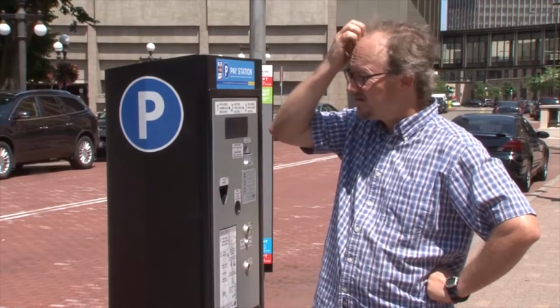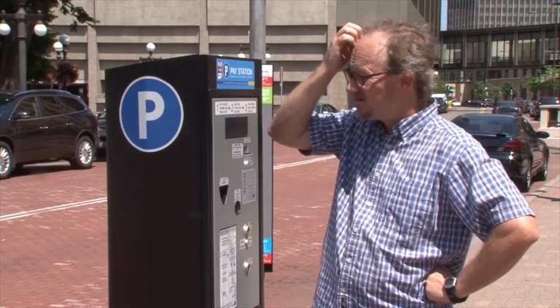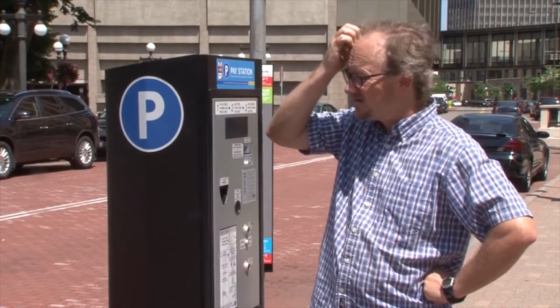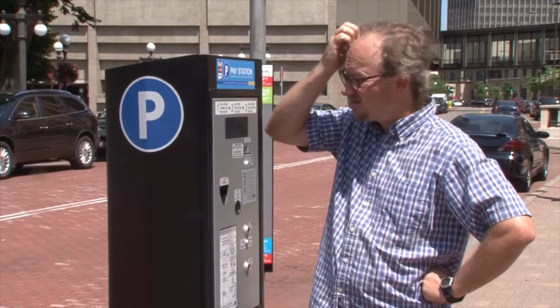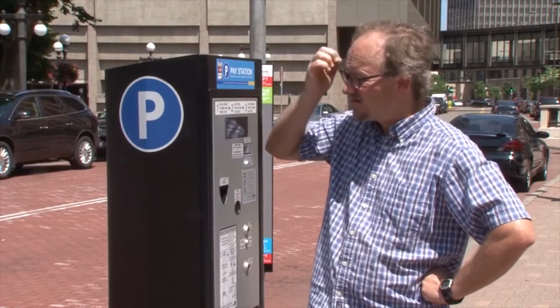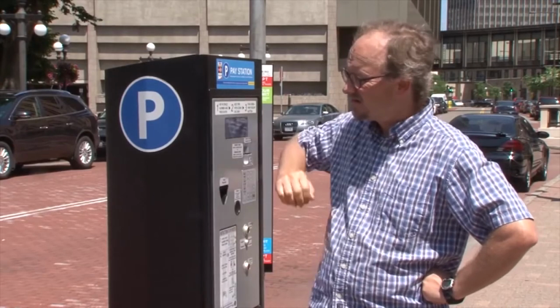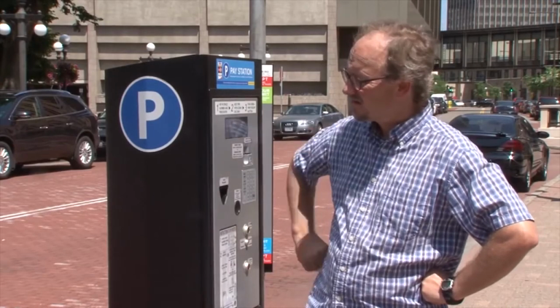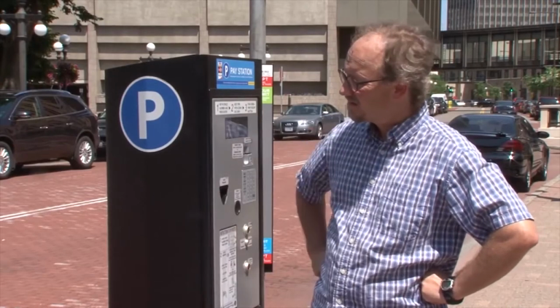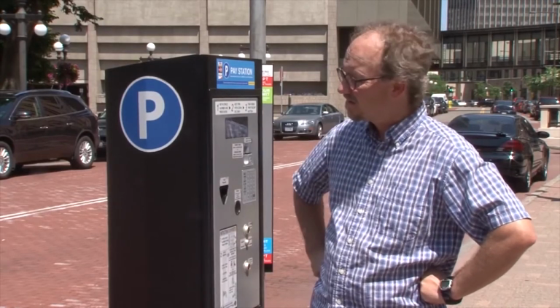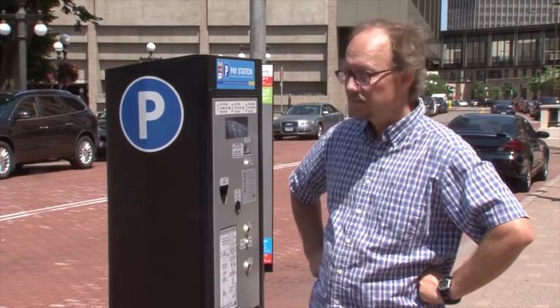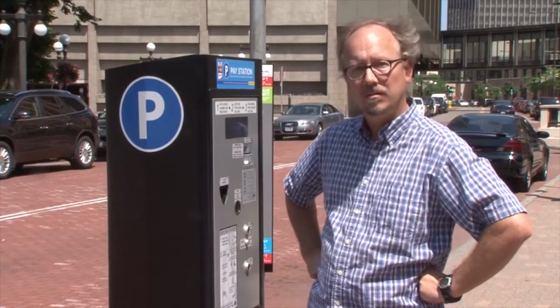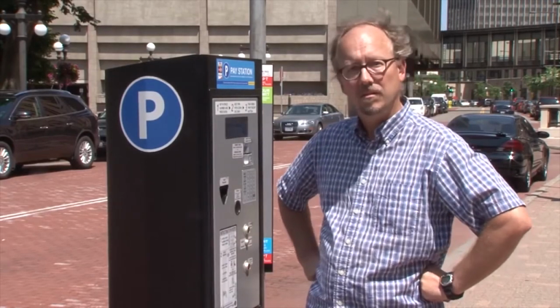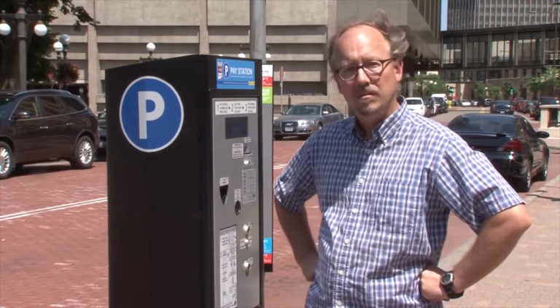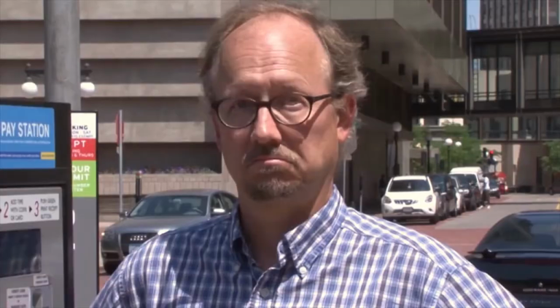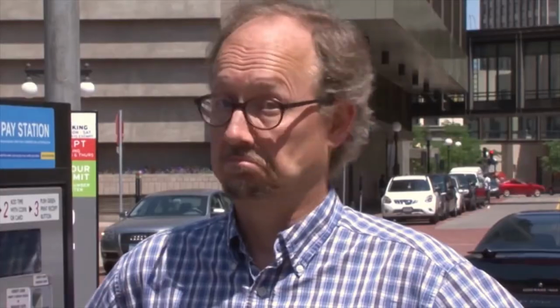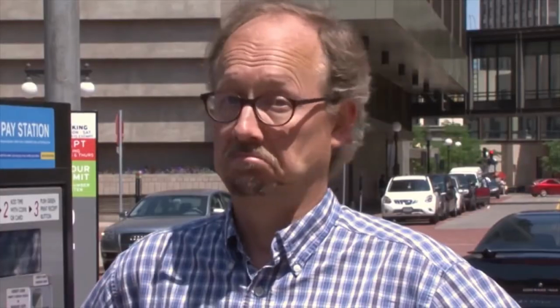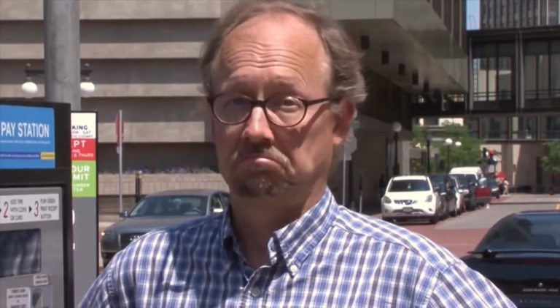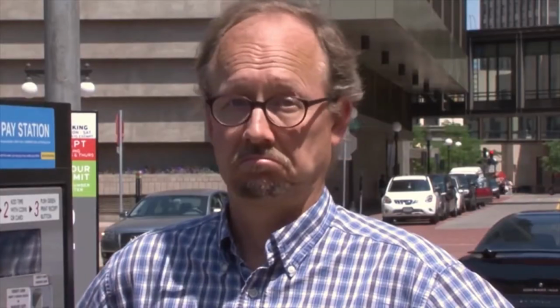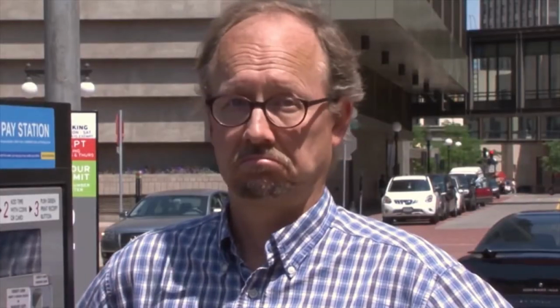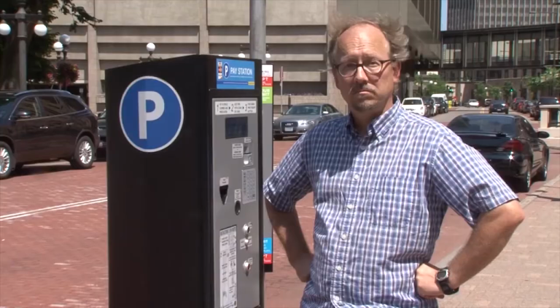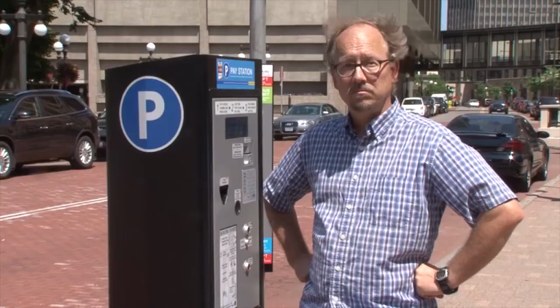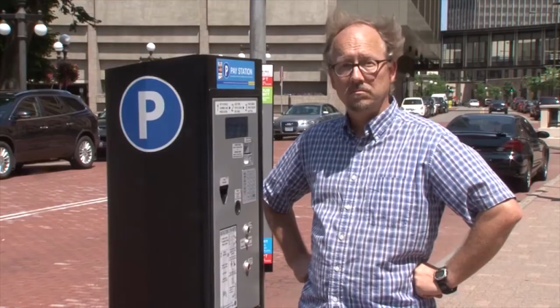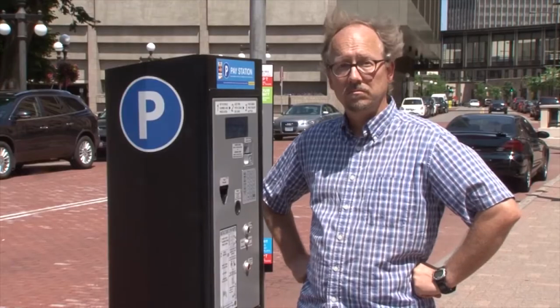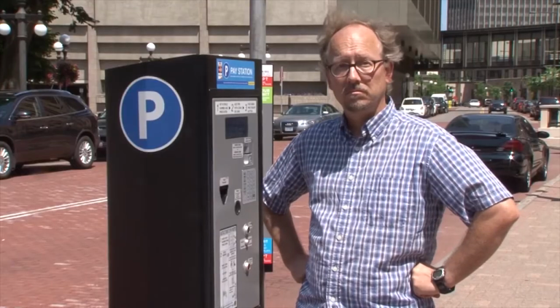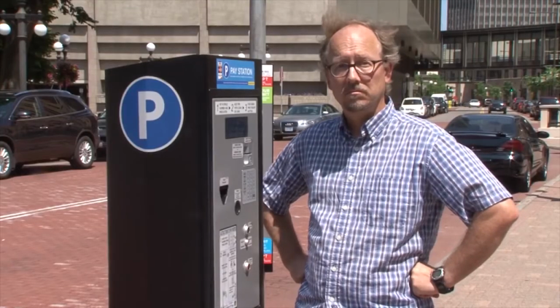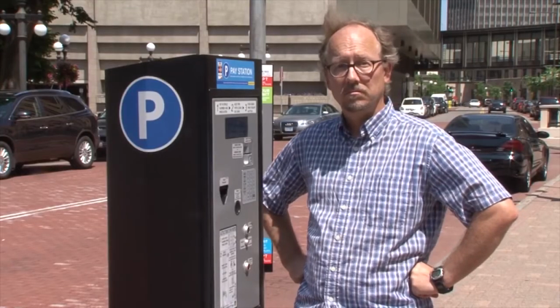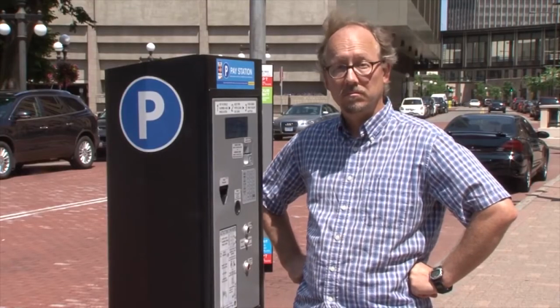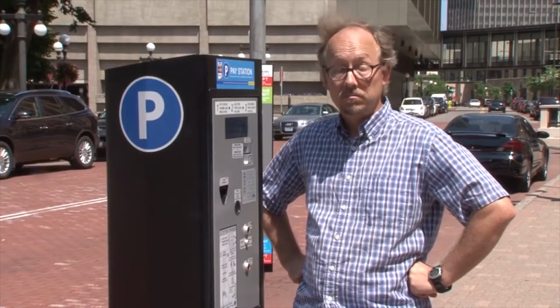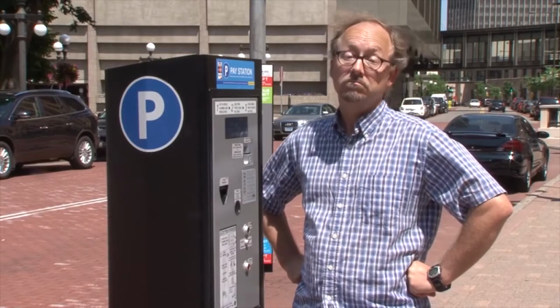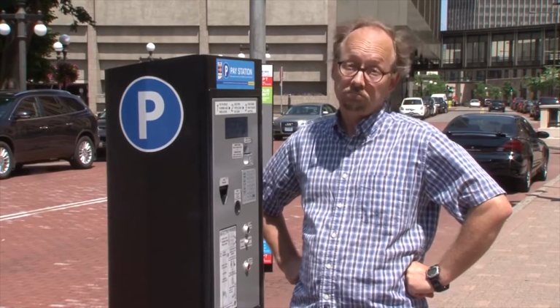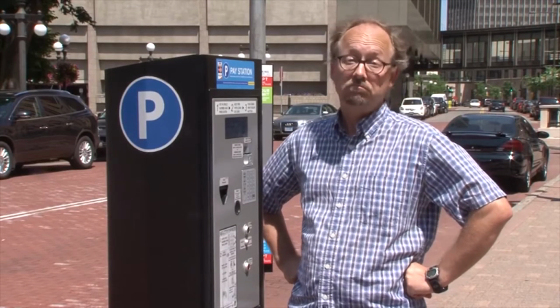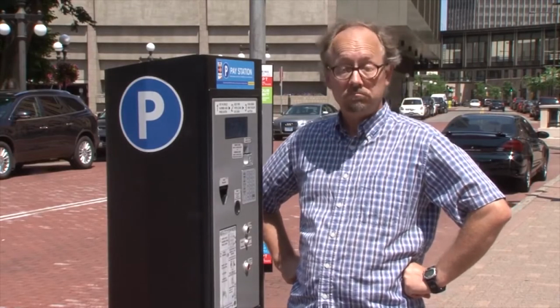What's wrong? Never used a pay station before? Well, it's real easy. Let me show you.